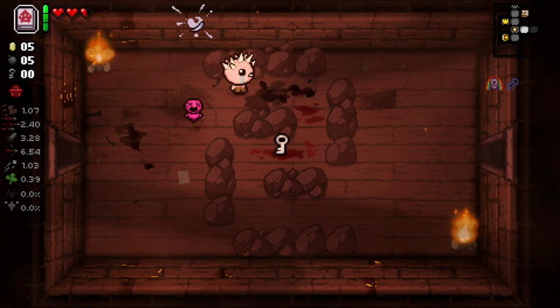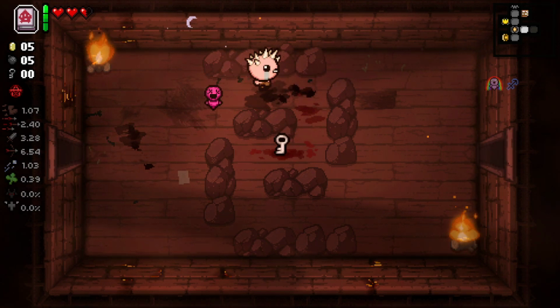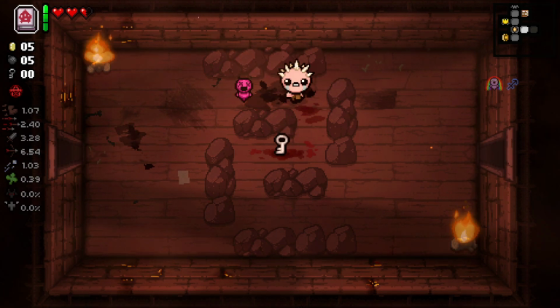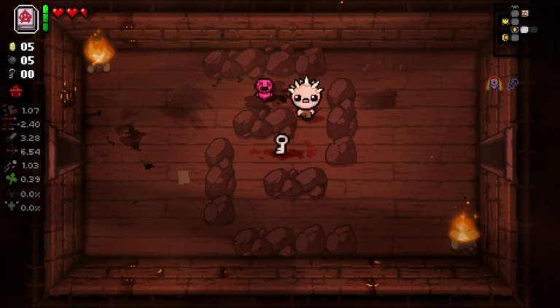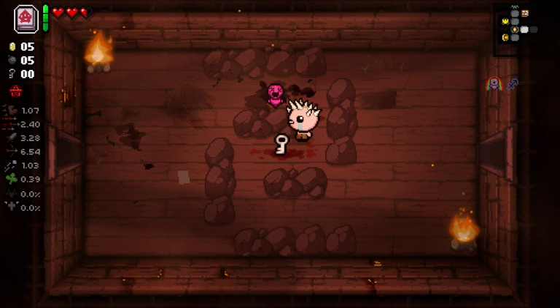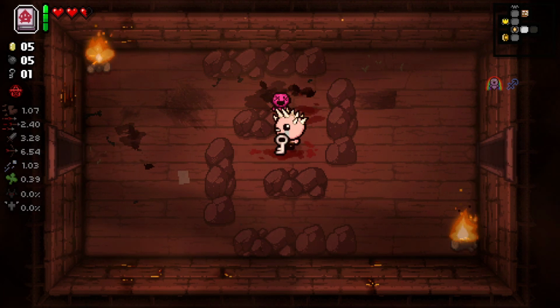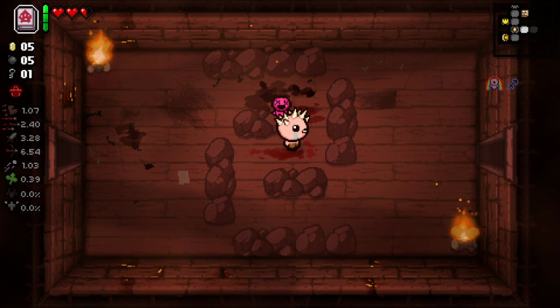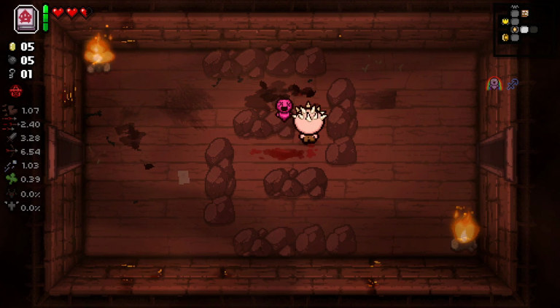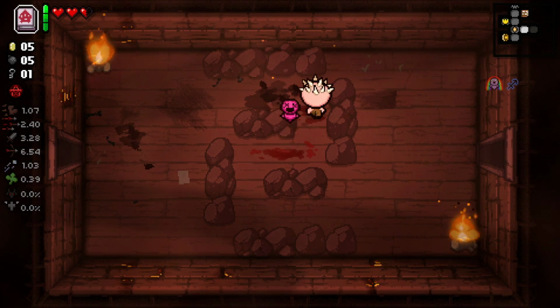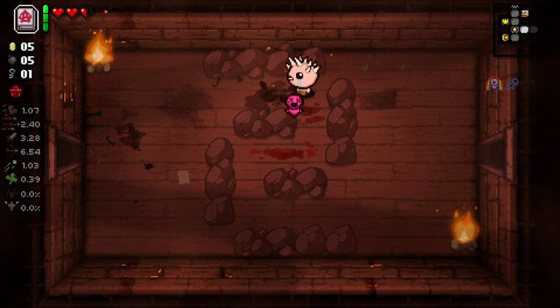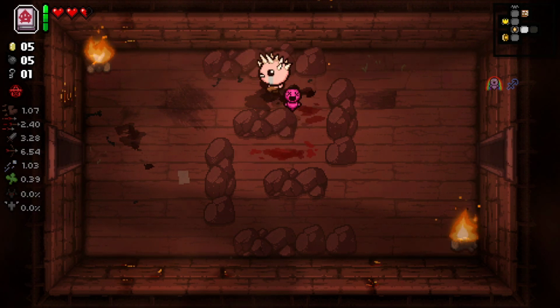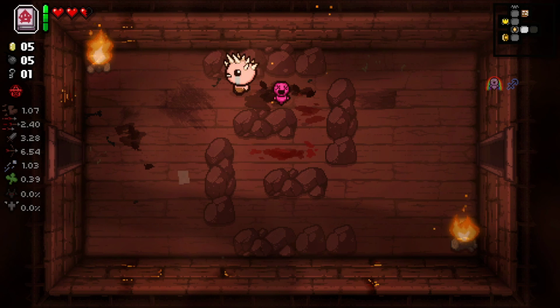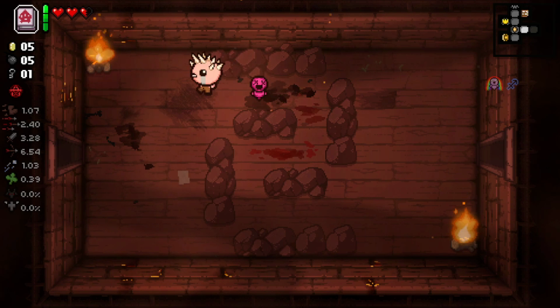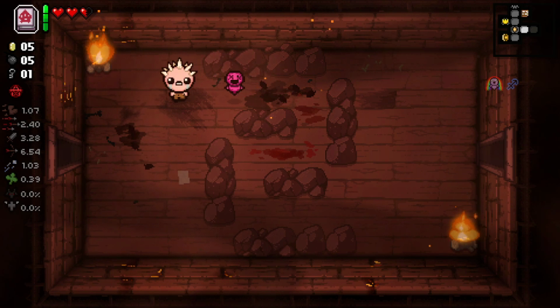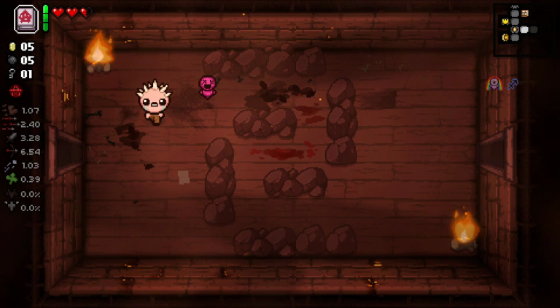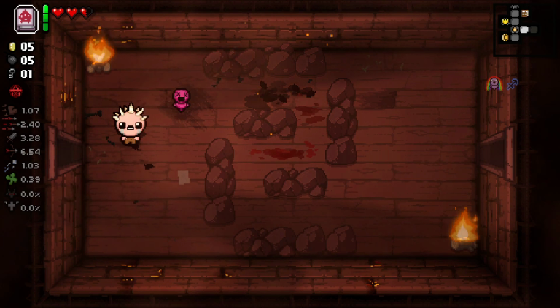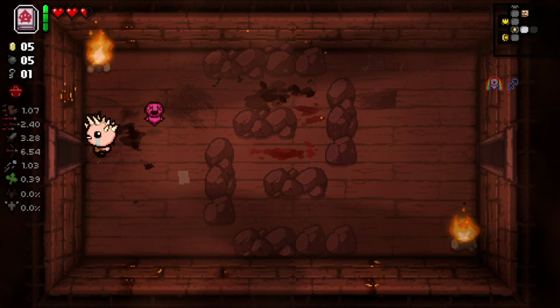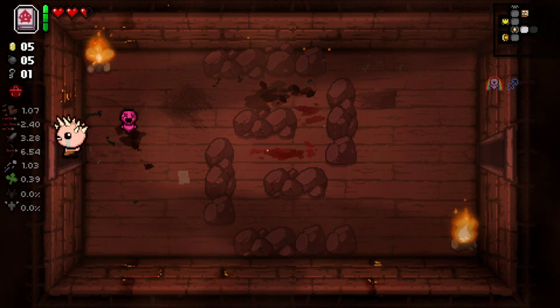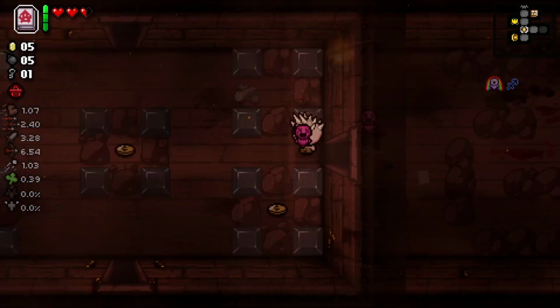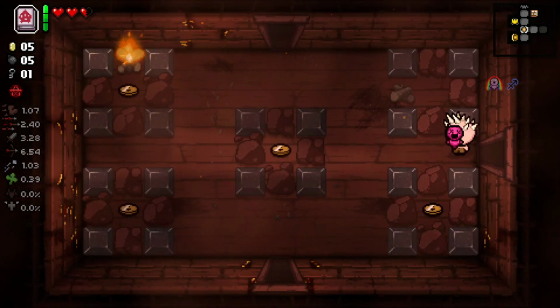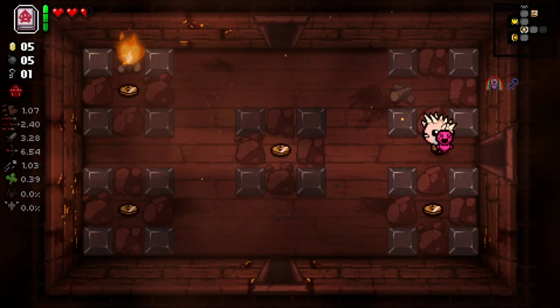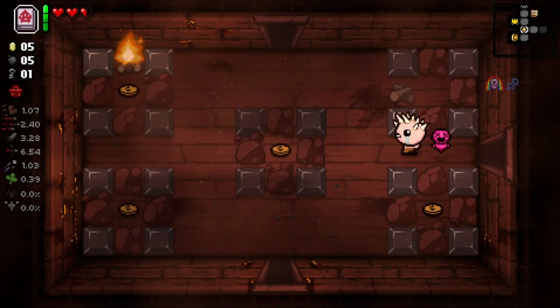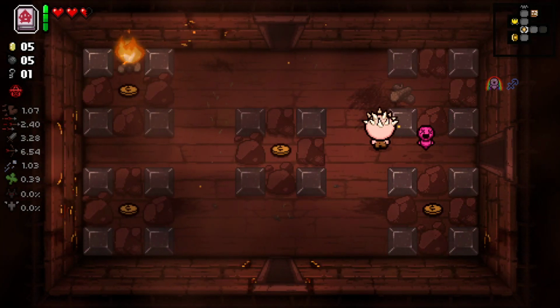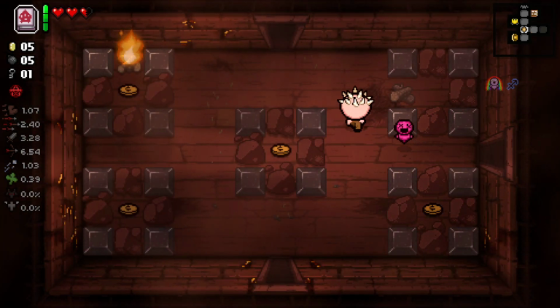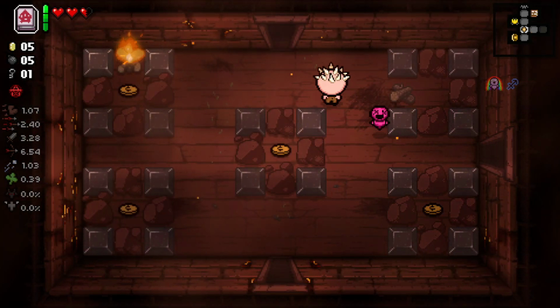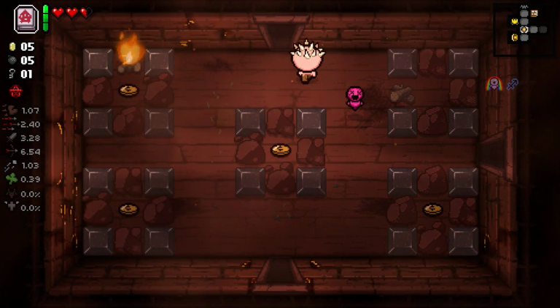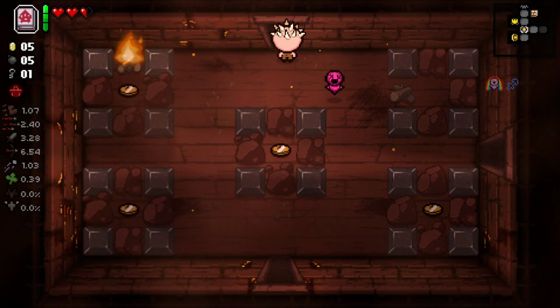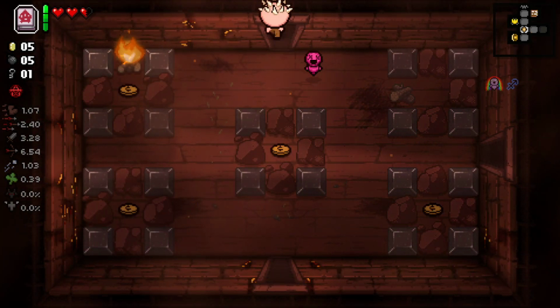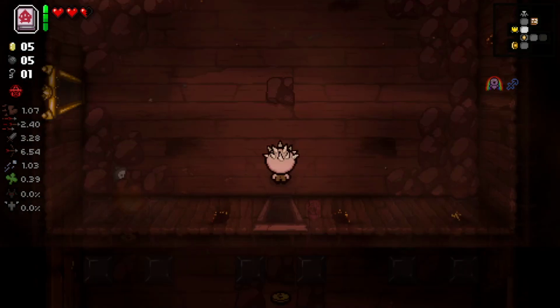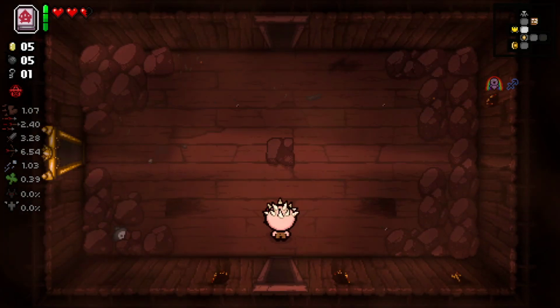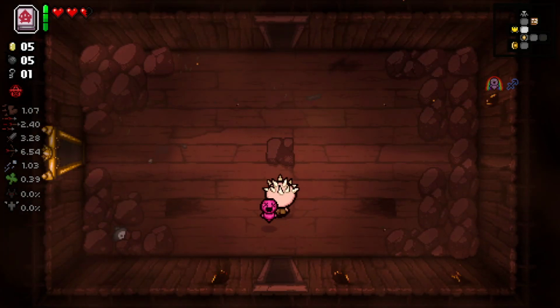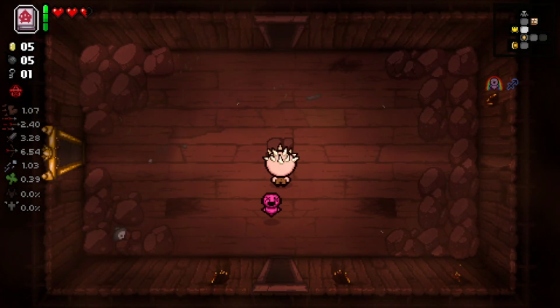We've got Anarchy's Cookbook which drops seven bombs in a room I think. And we've got Rainbow Baby which shoots random familiar tears. So this is already looking like a pretty good run. We'll go to the library.